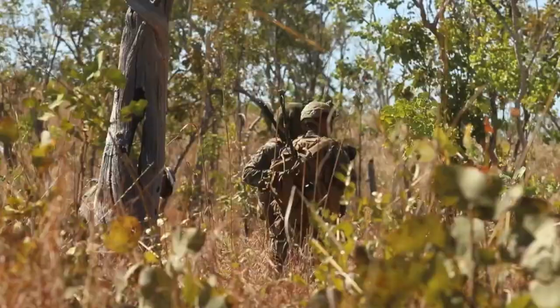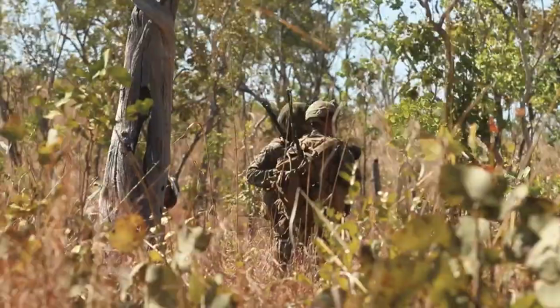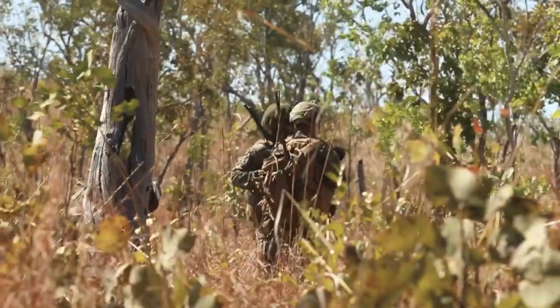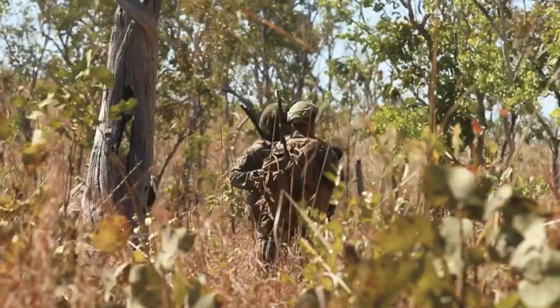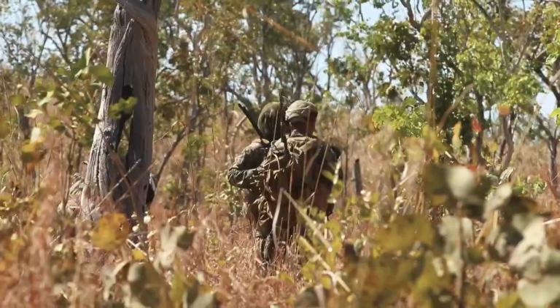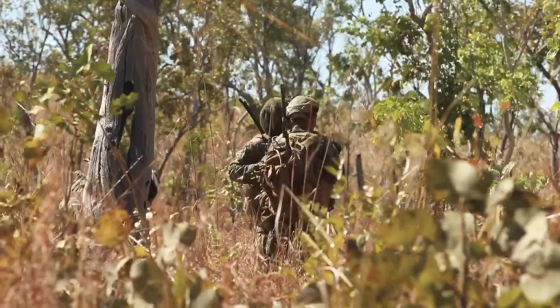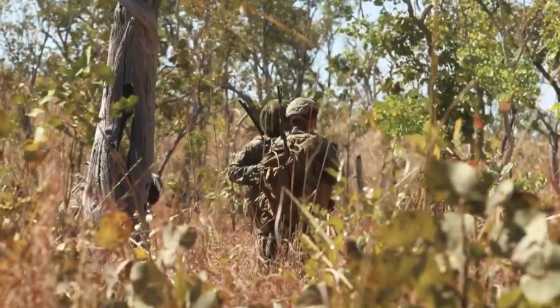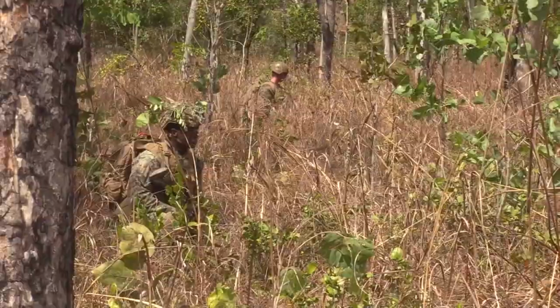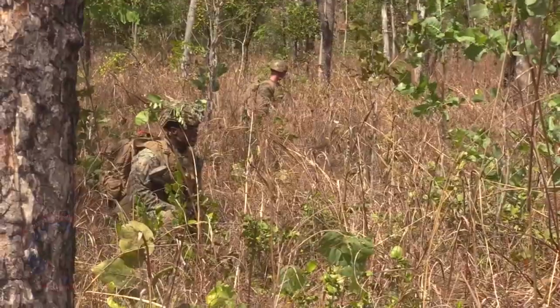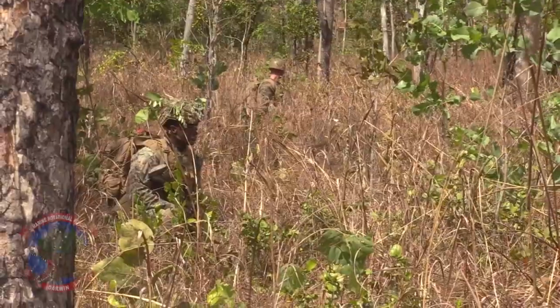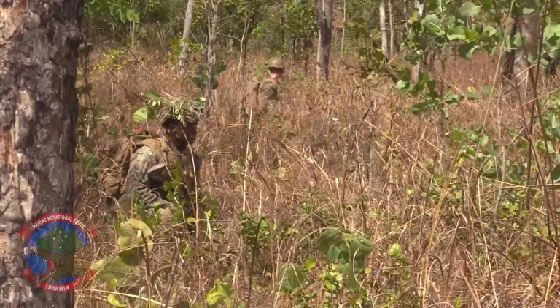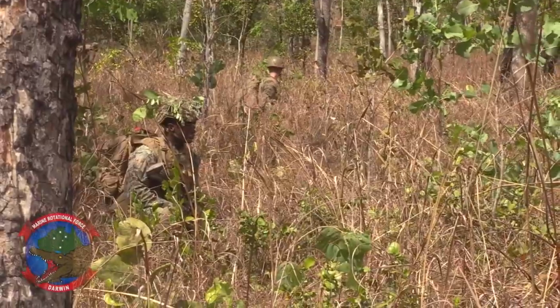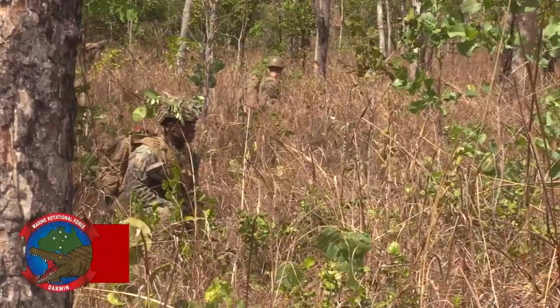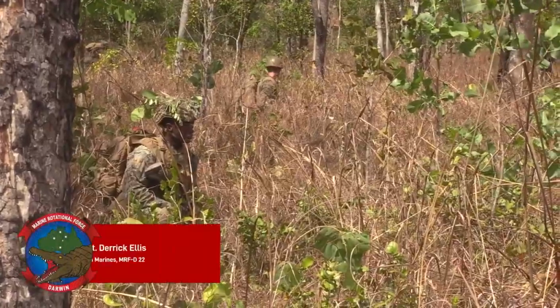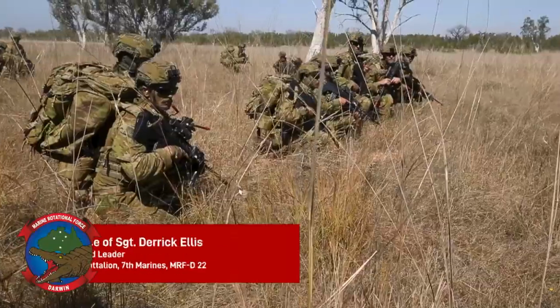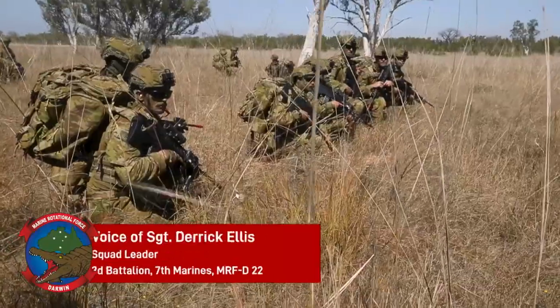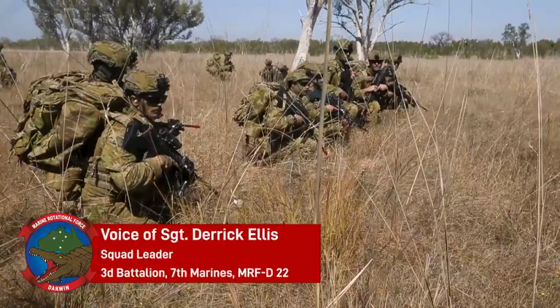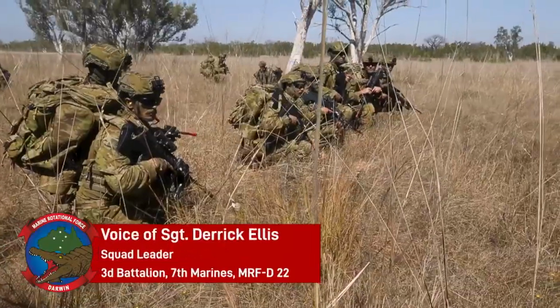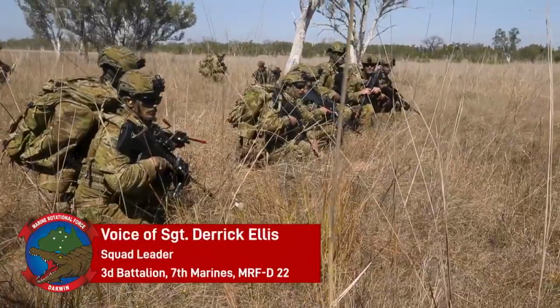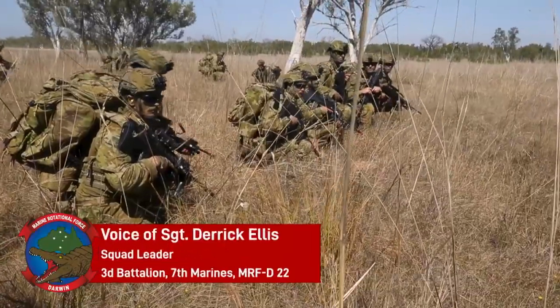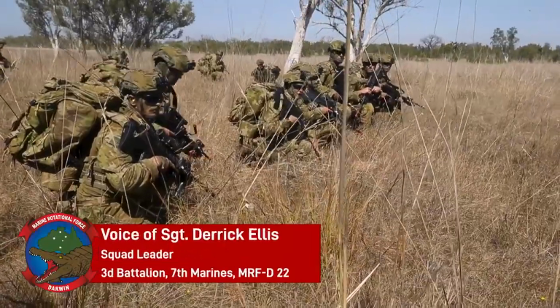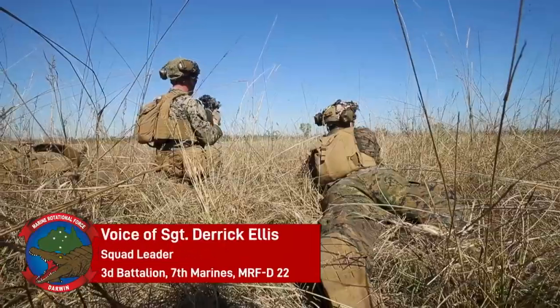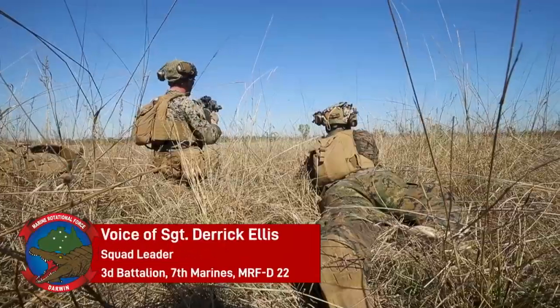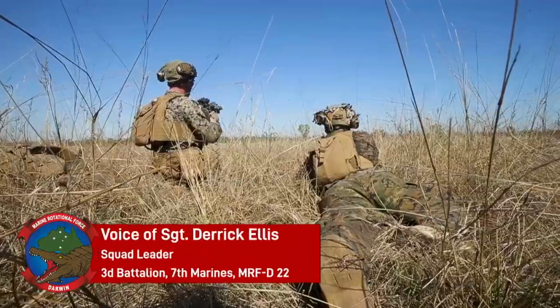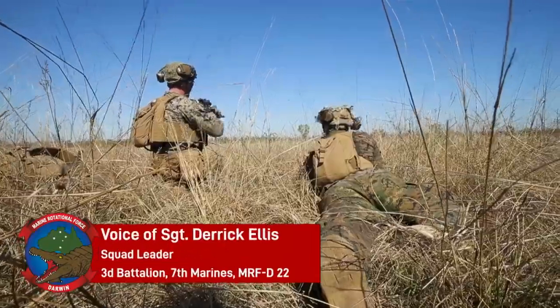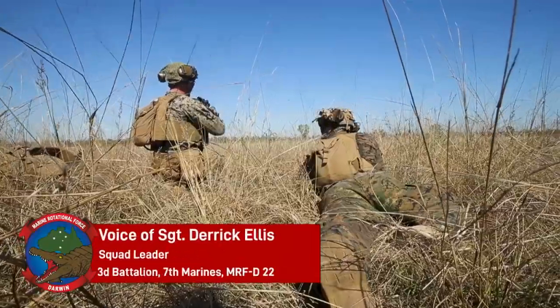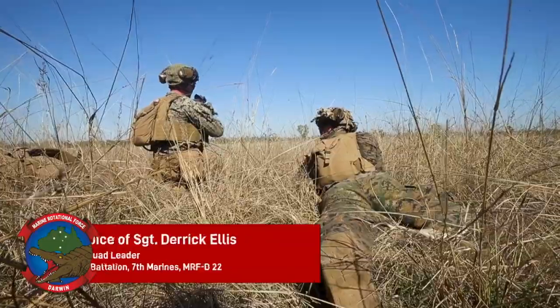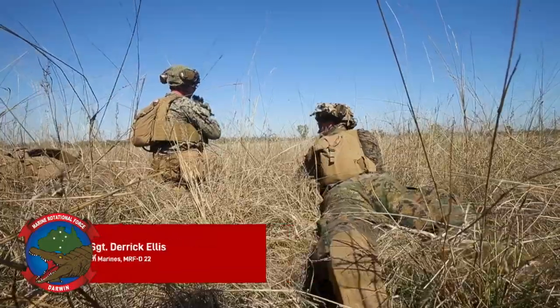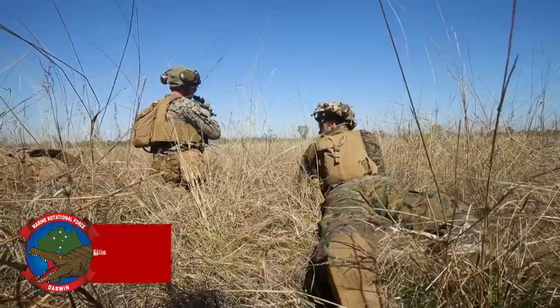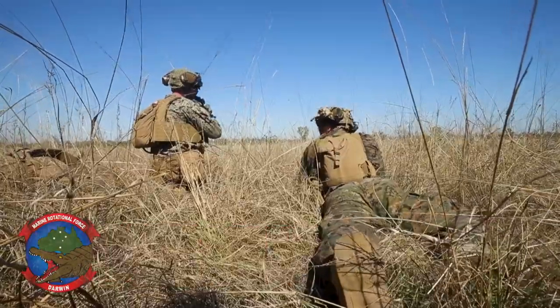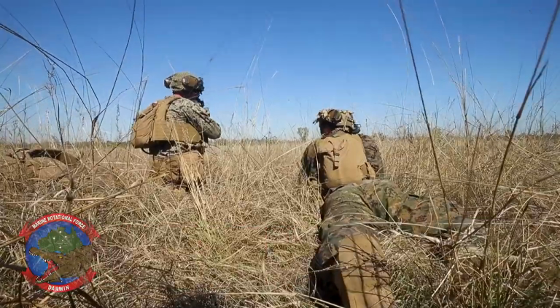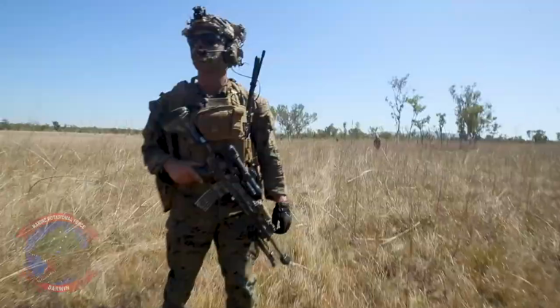A lot of times you might not be able to see the enemy until you're right on top of him. If he's doing his job, he's going to be covered and concealed.